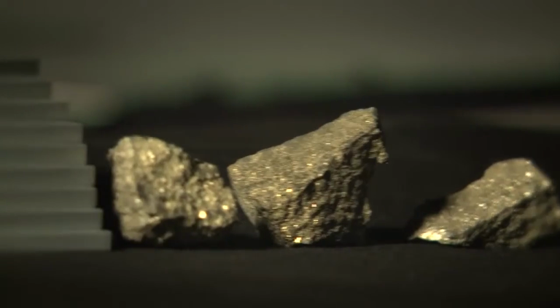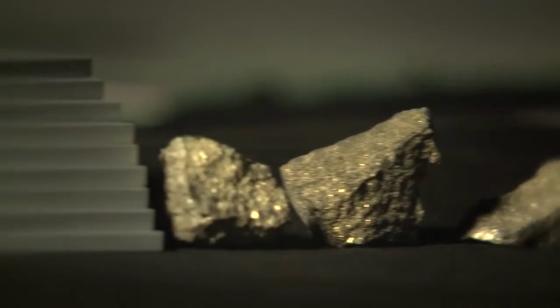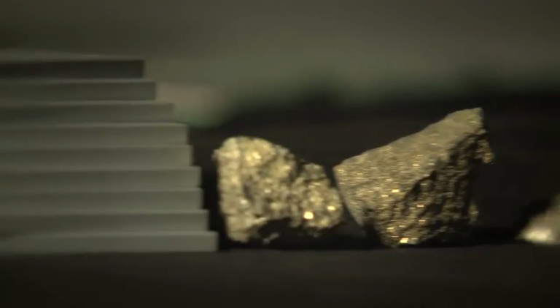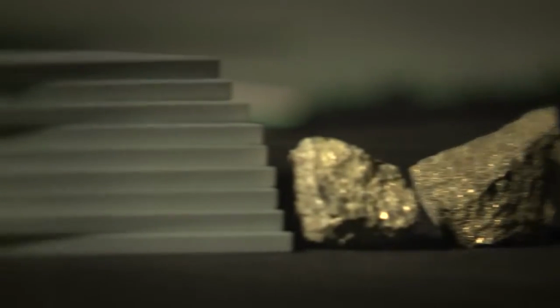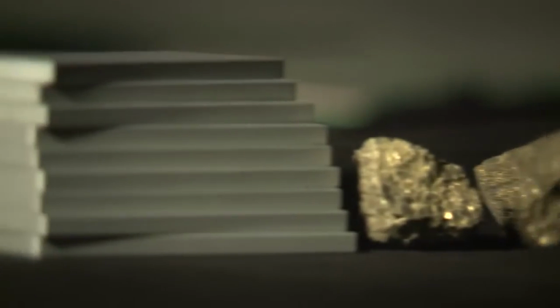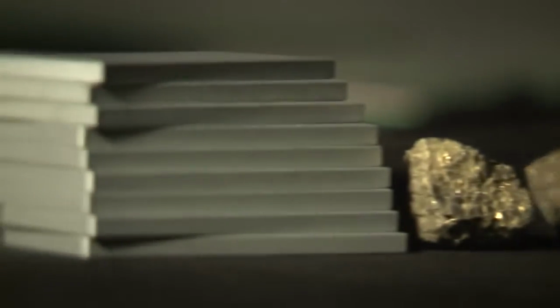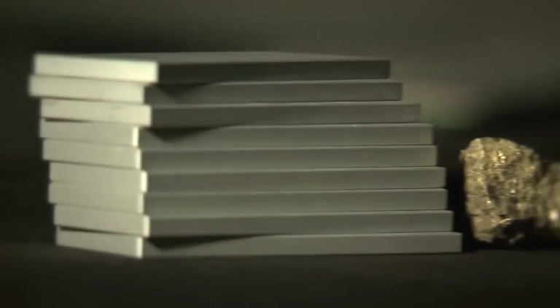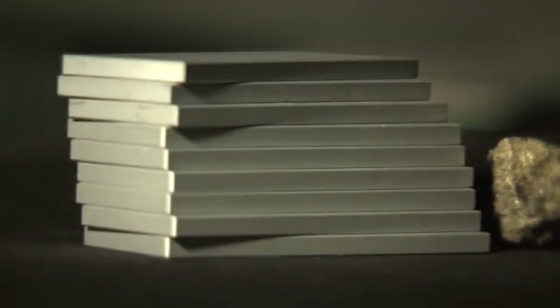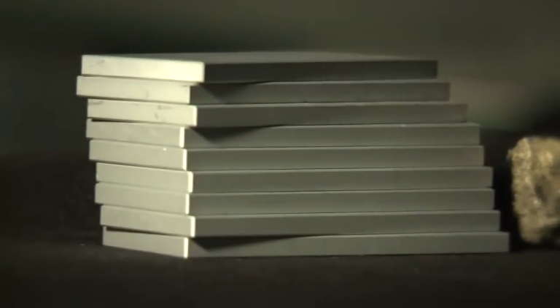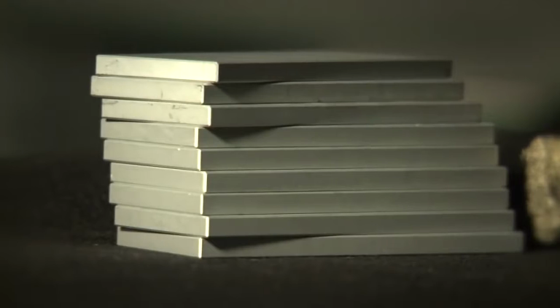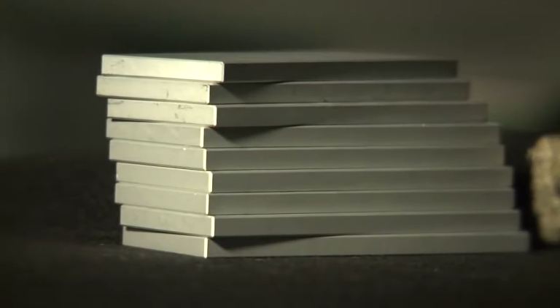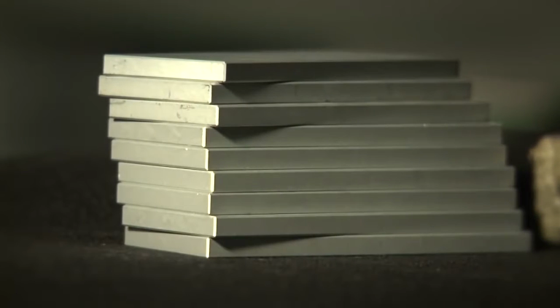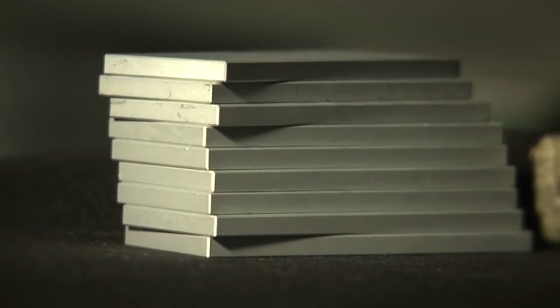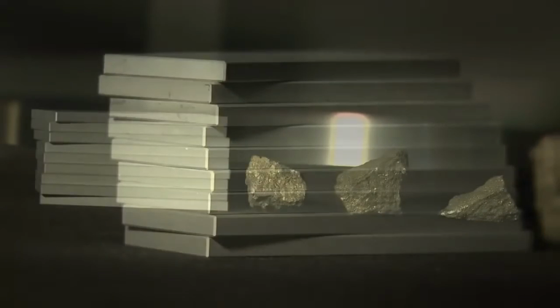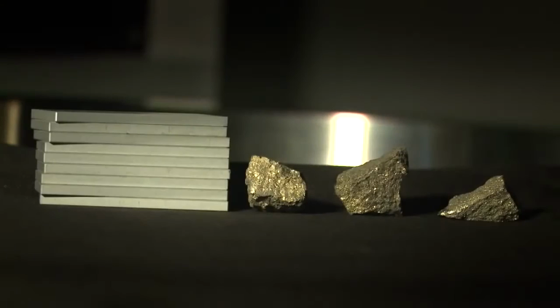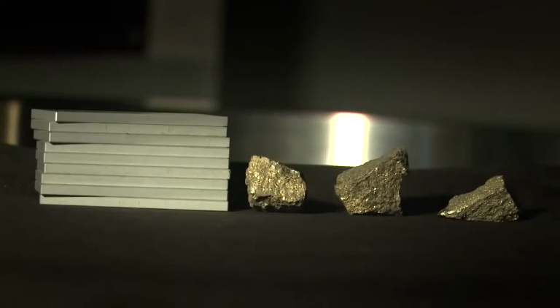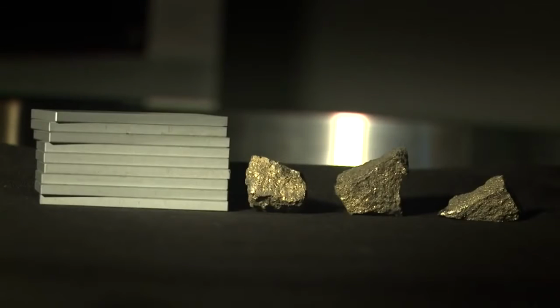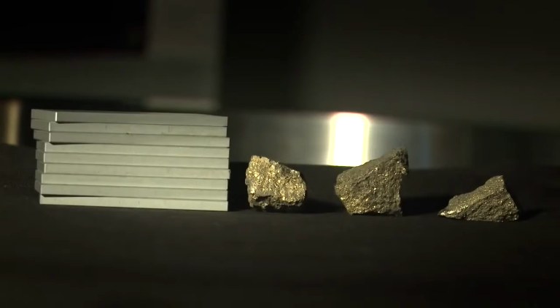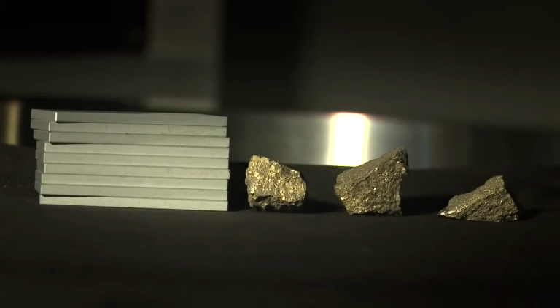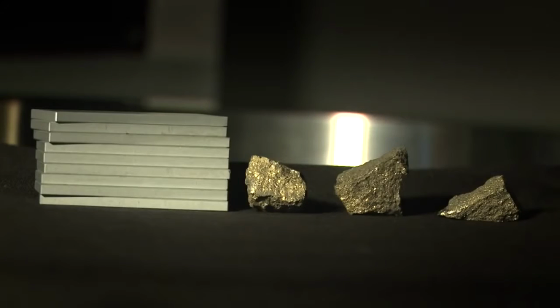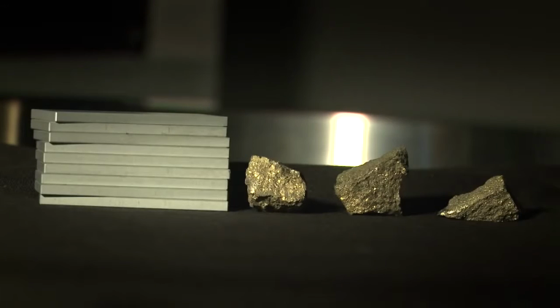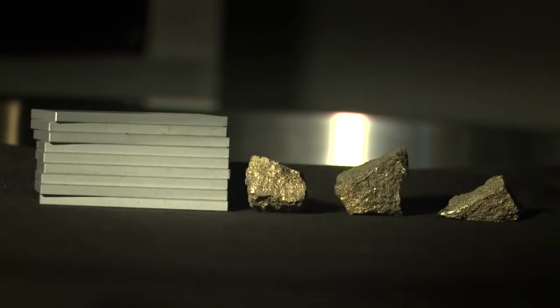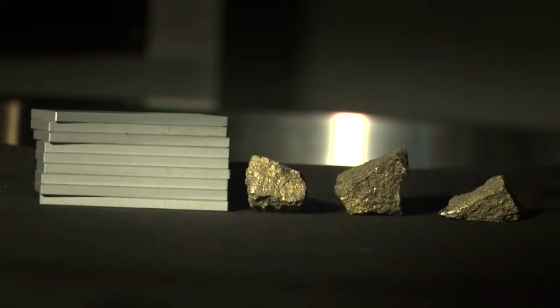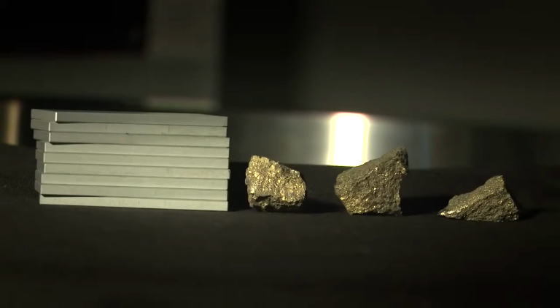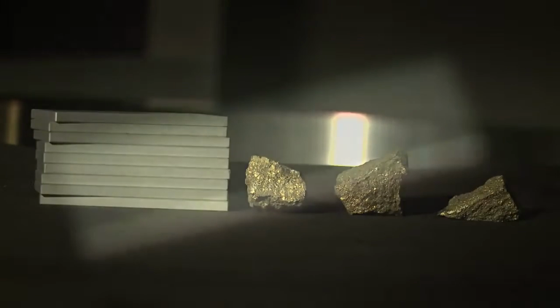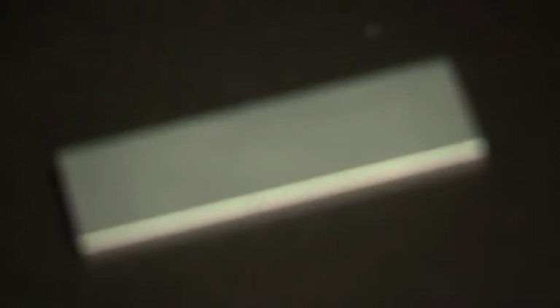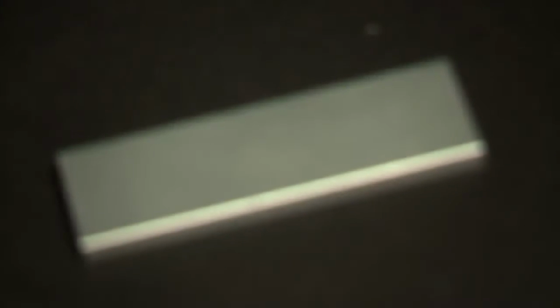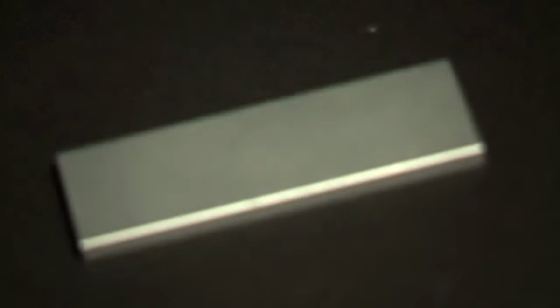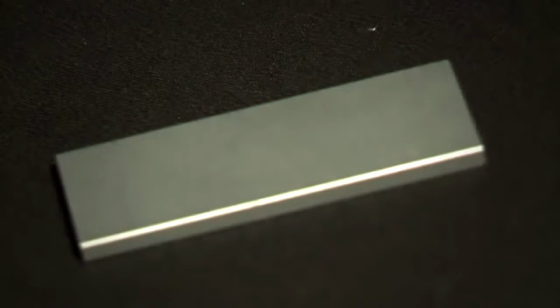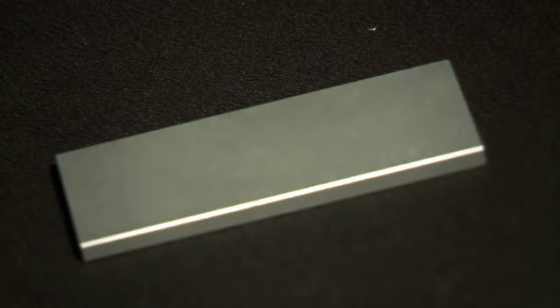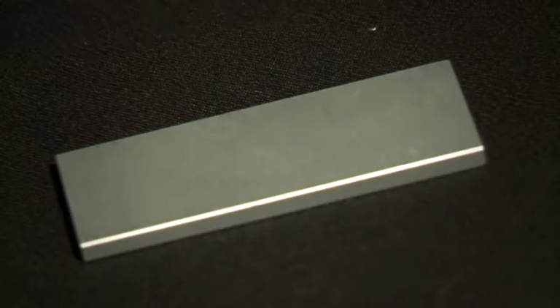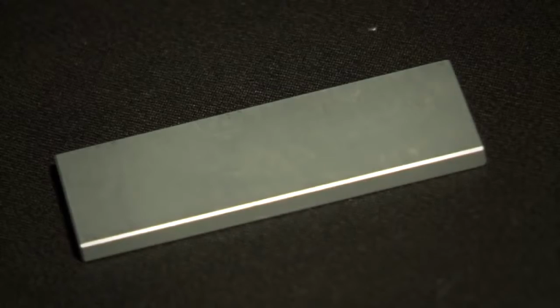Dysprosium is added to the Leaf's electric motor magnets to make them more resistant to heat as they spin at speeds of up to 10,000 revolutions per minute.